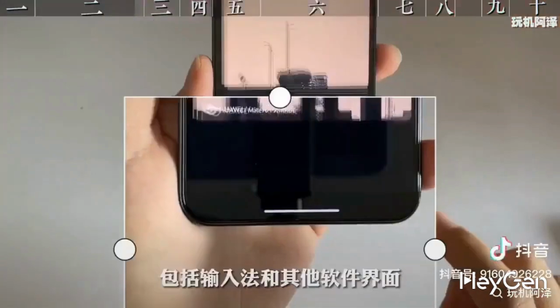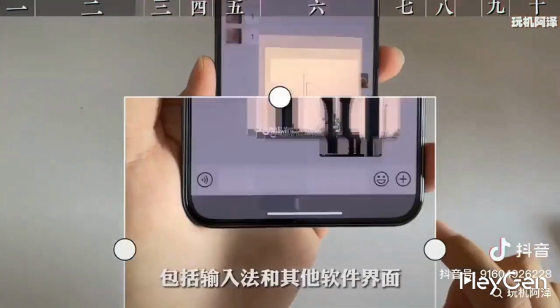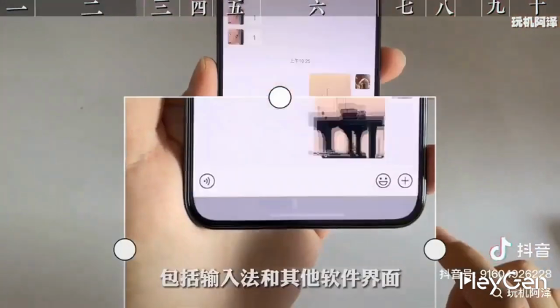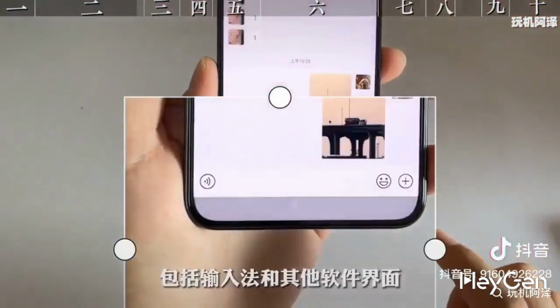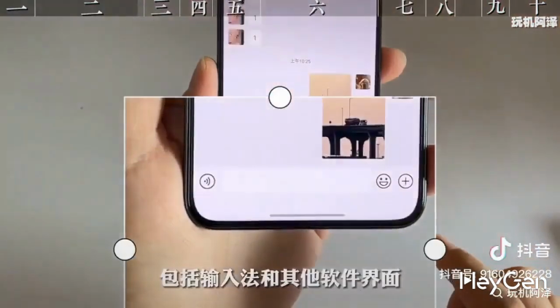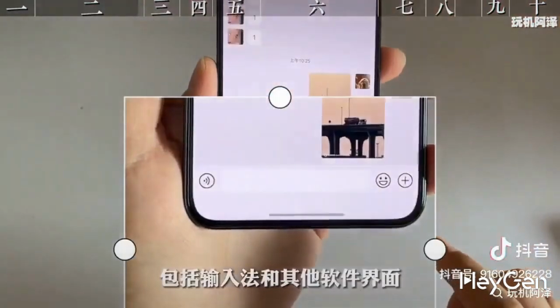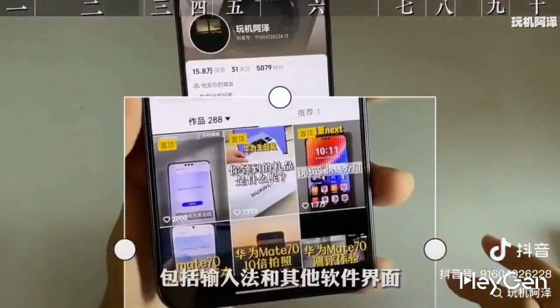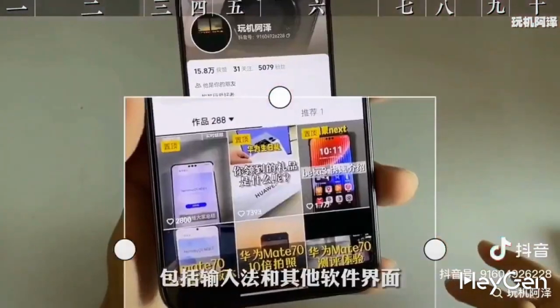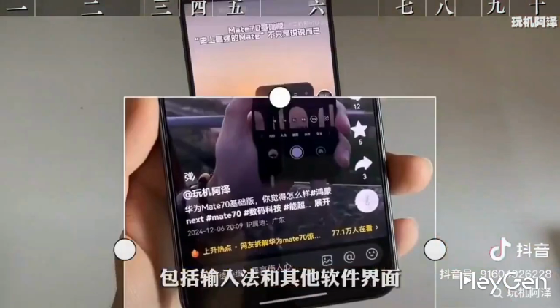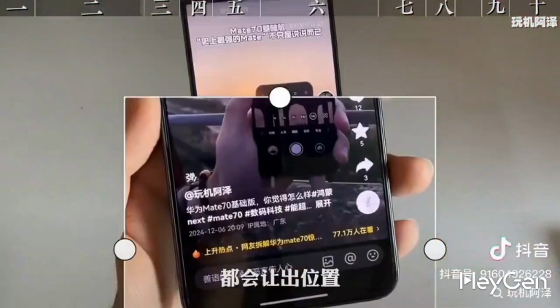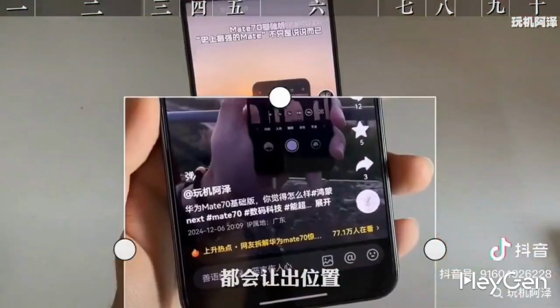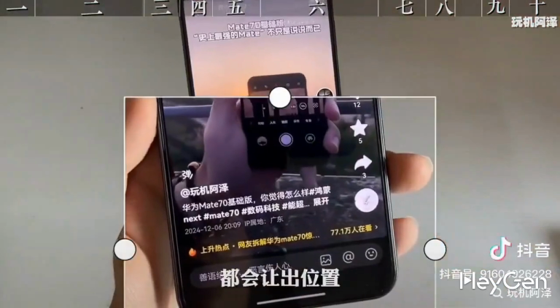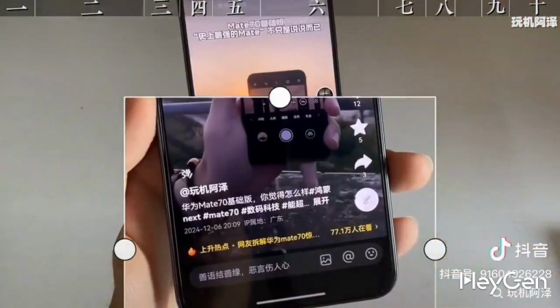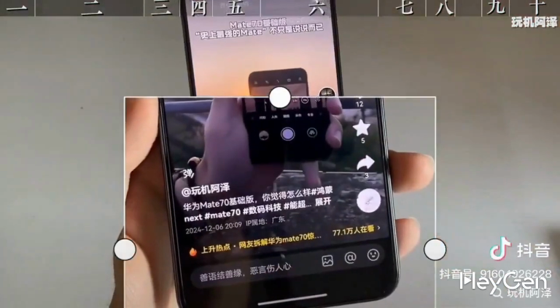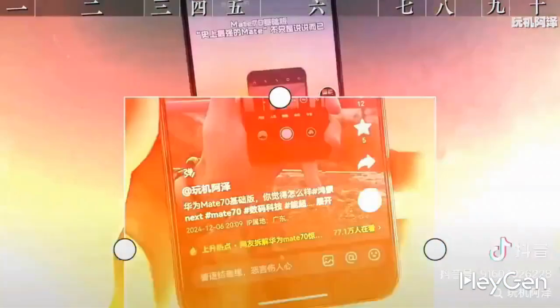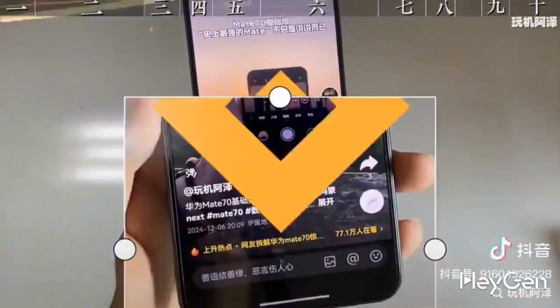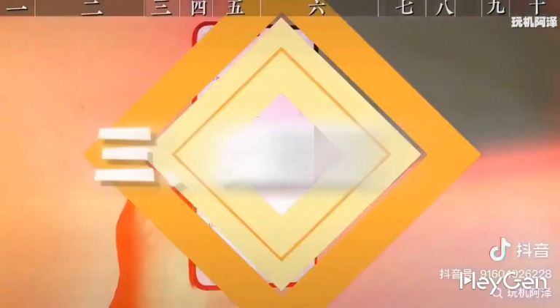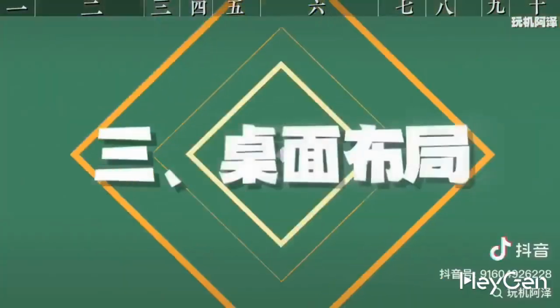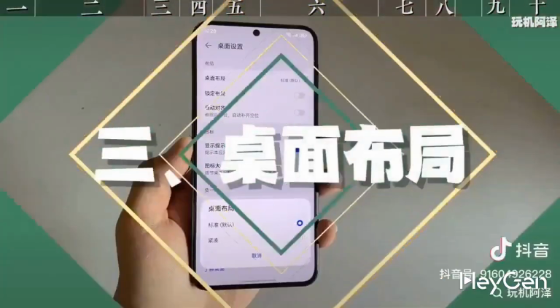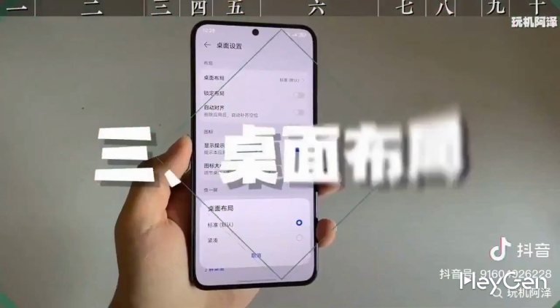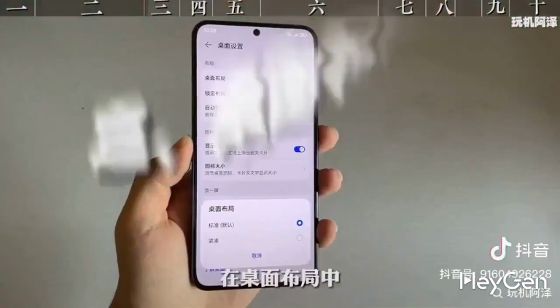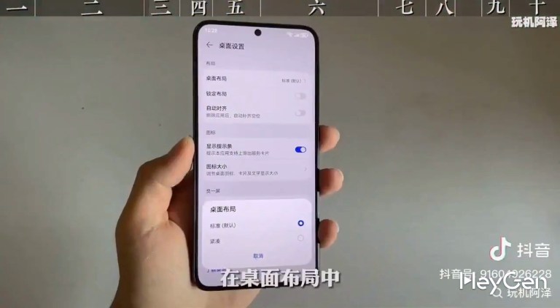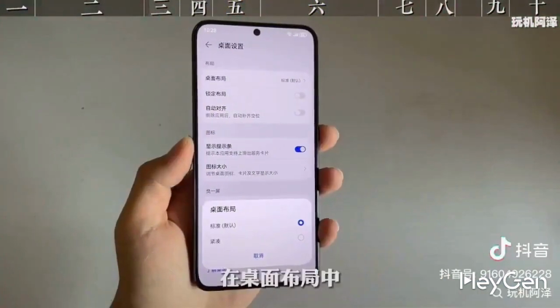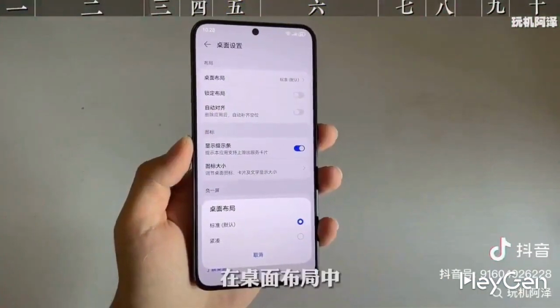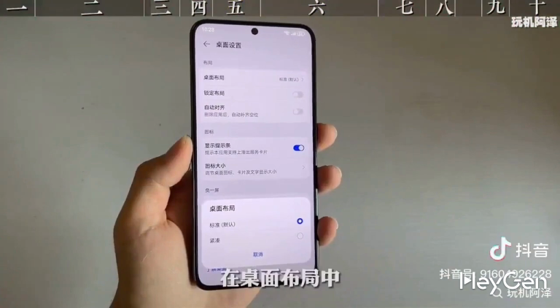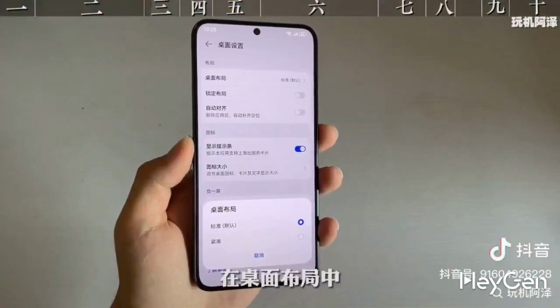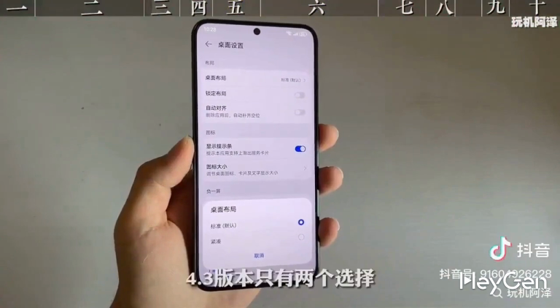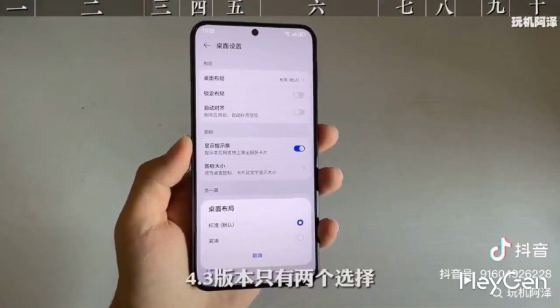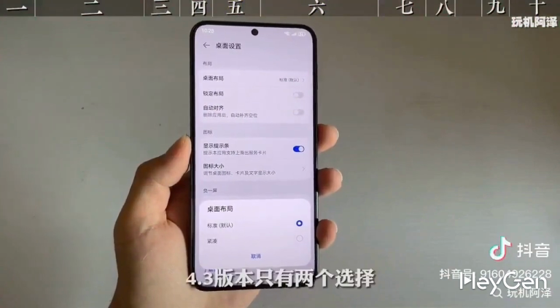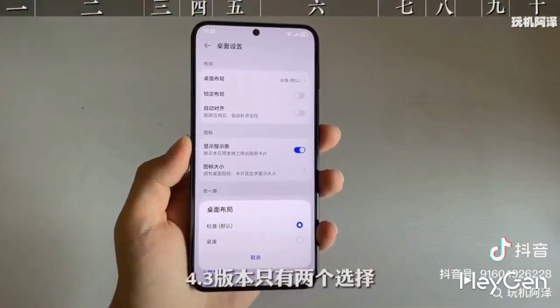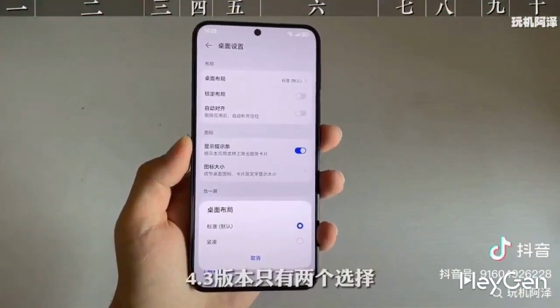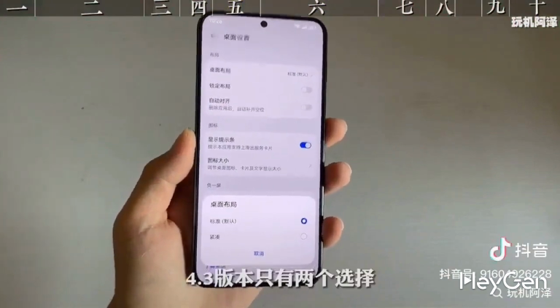Including input methods will yield space. In the desktop layout, version 4.3 offers two layout options: standard or compact, which is one fewer than version 4.2.